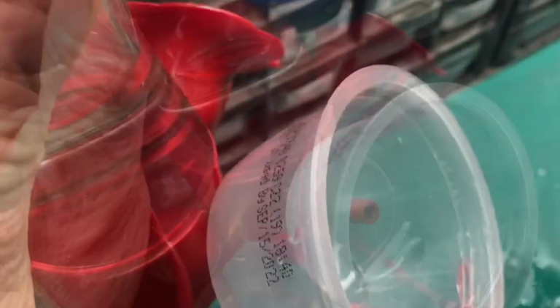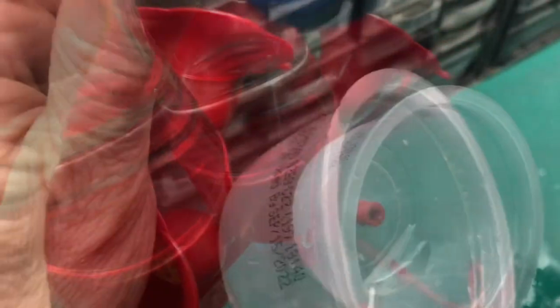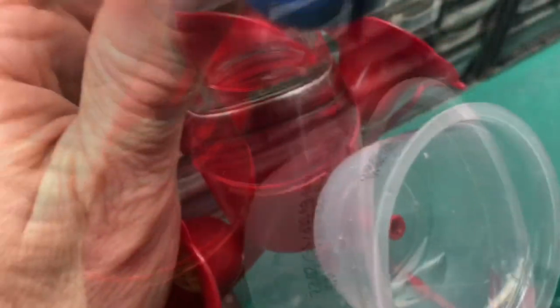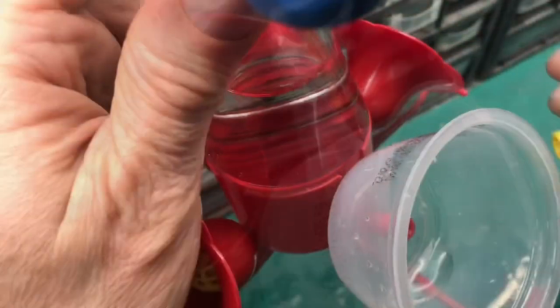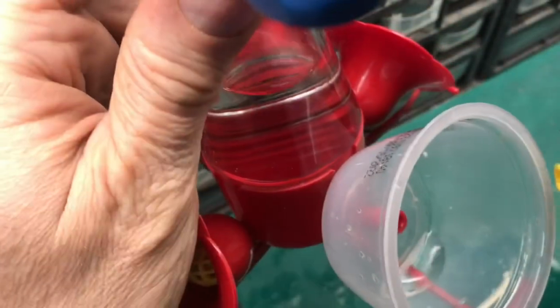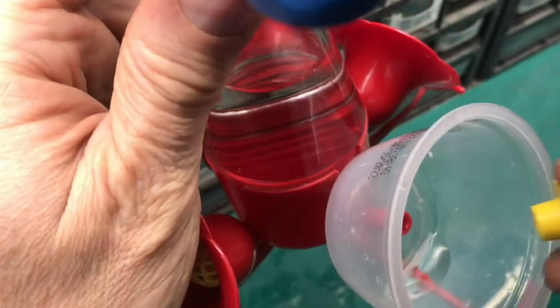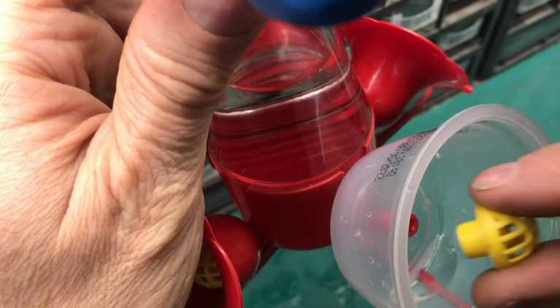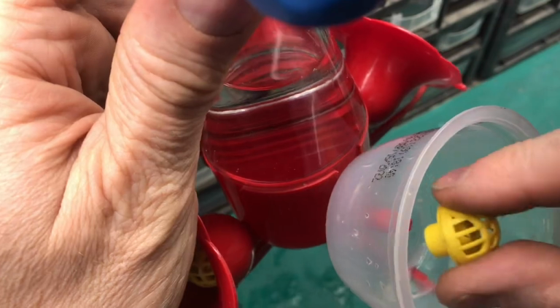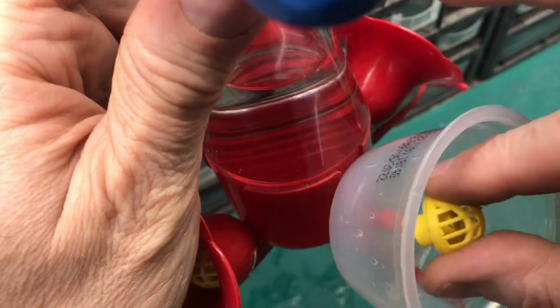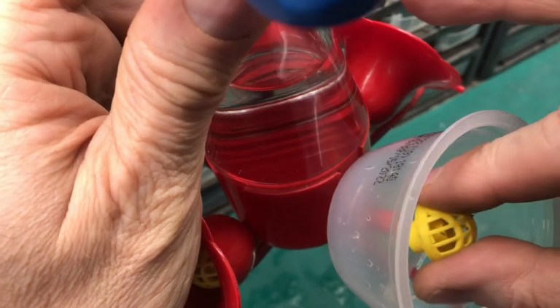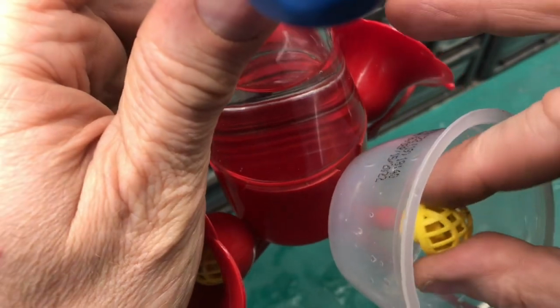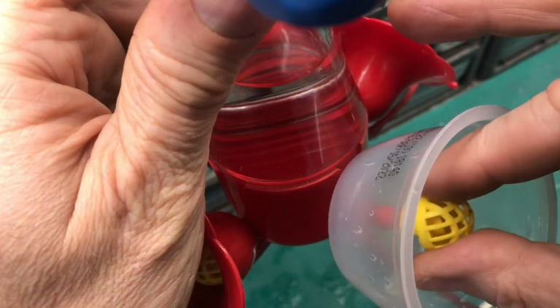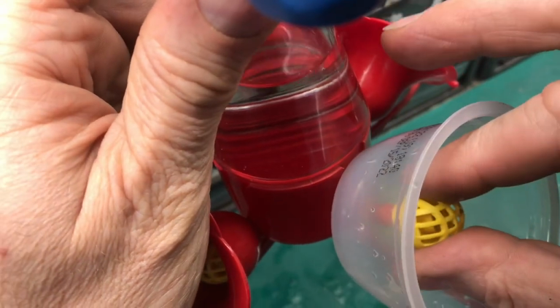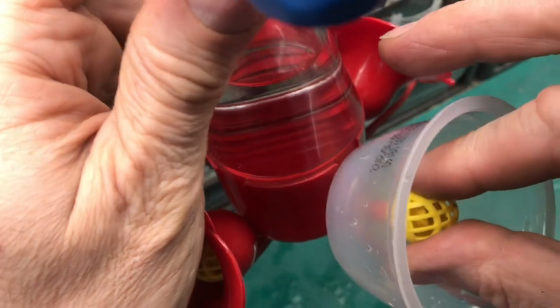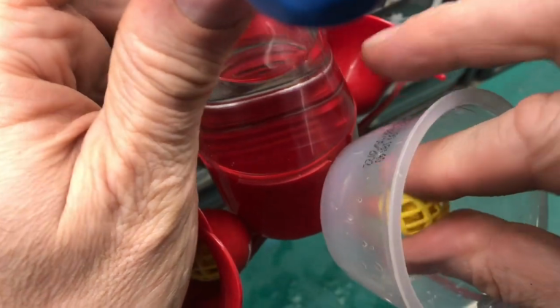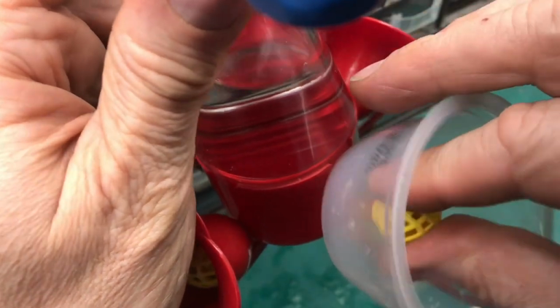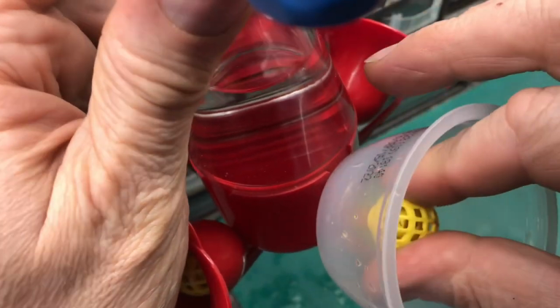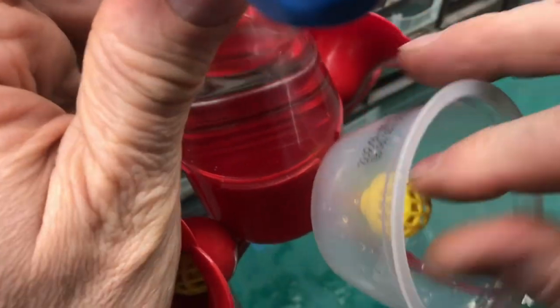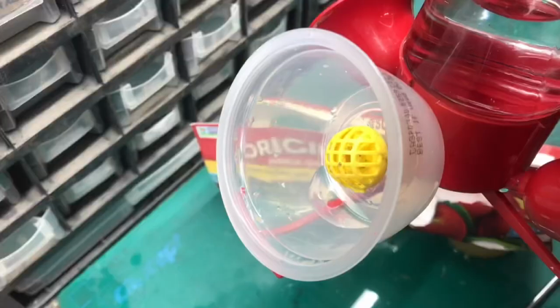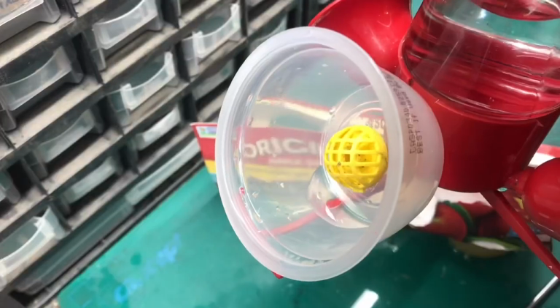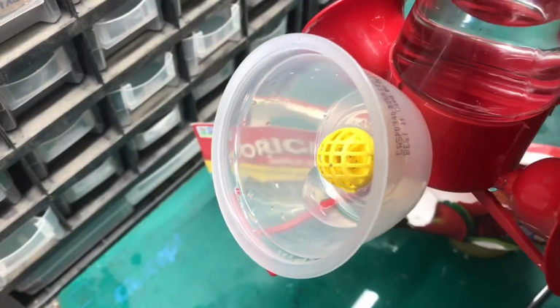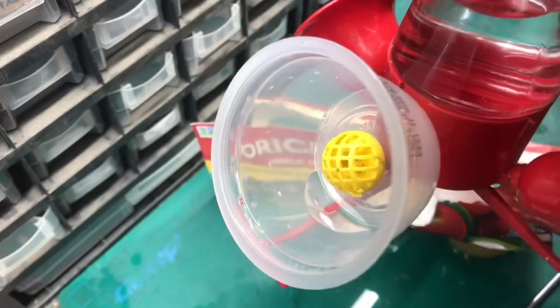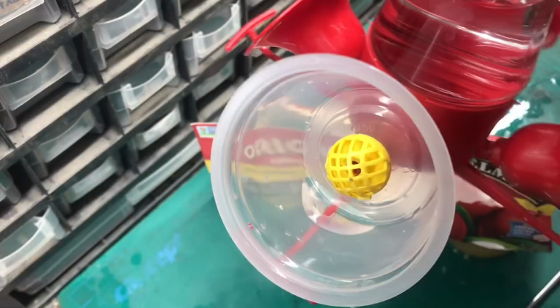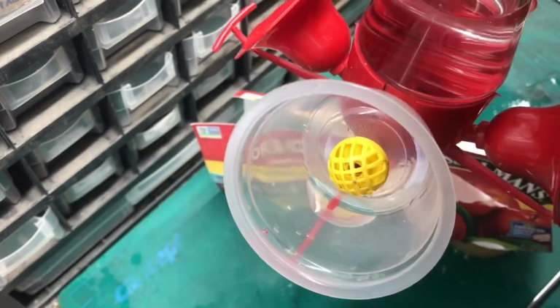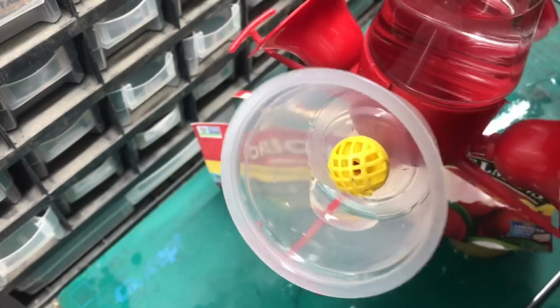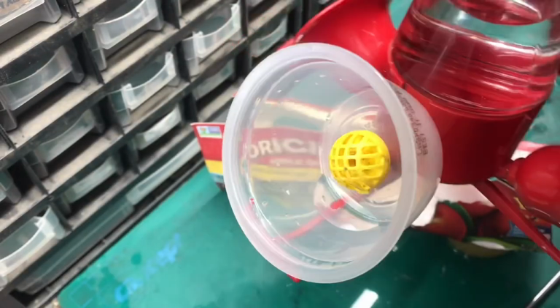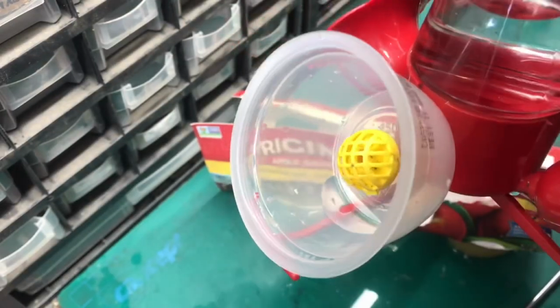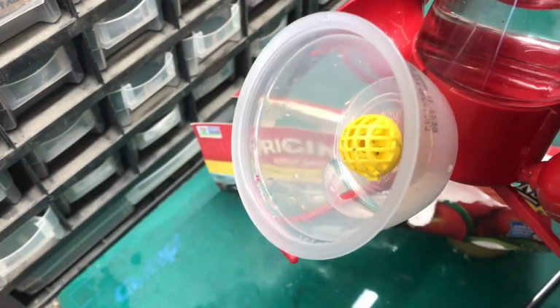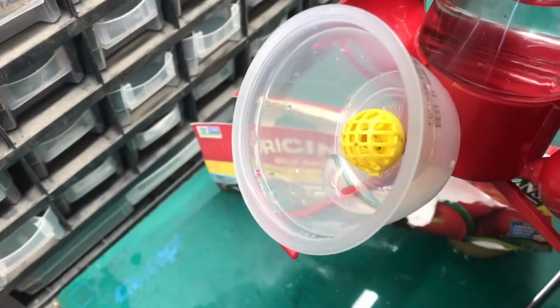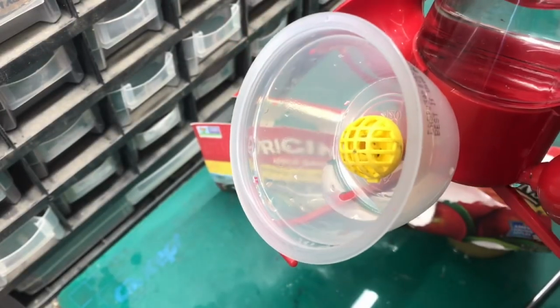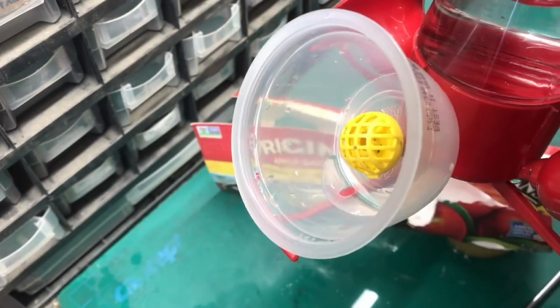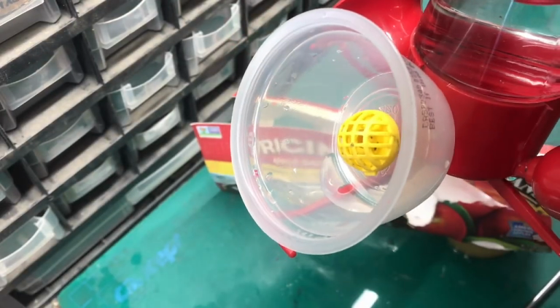Now we can go ahead and put our flower center on. I'll show you how I made this cup fit so tight.